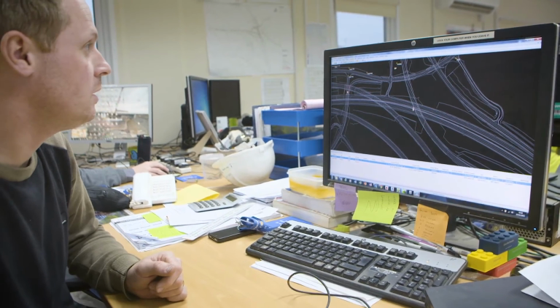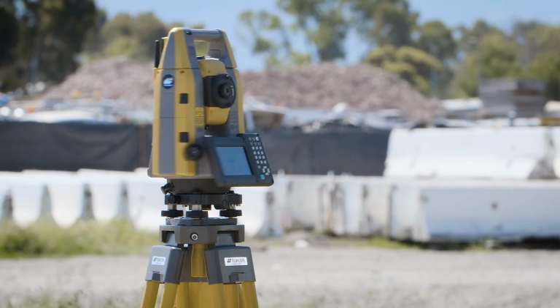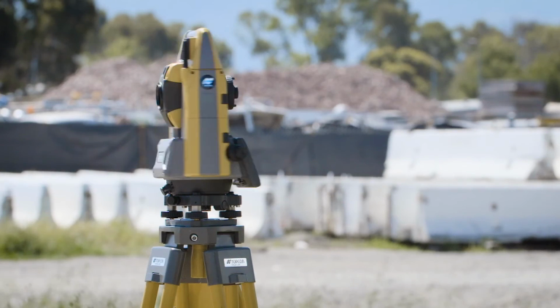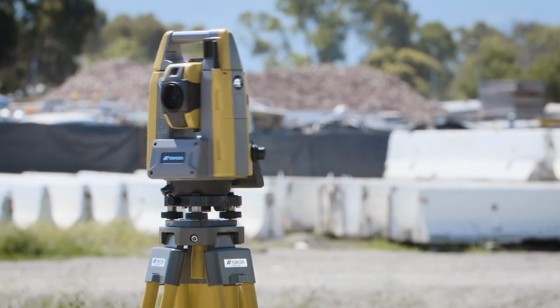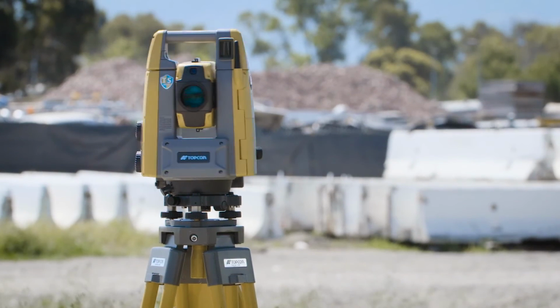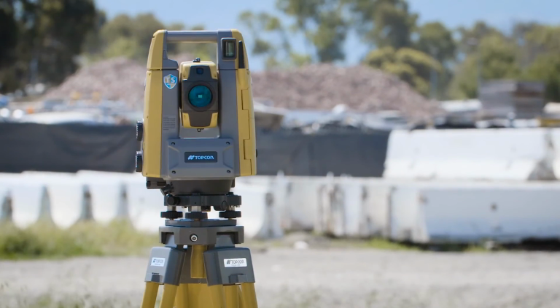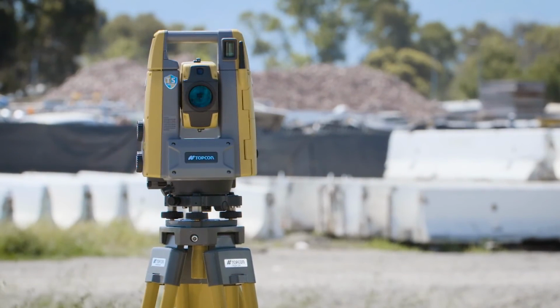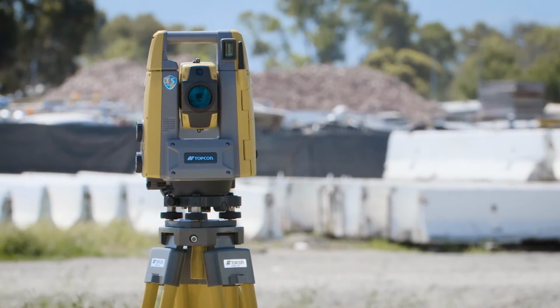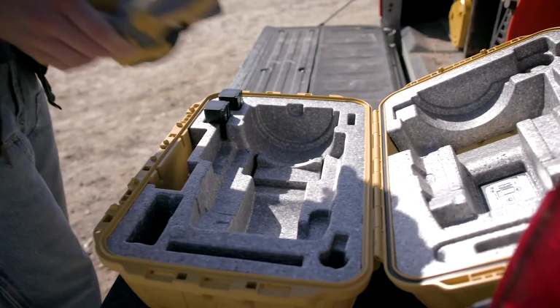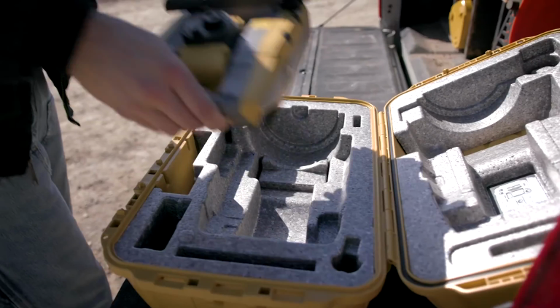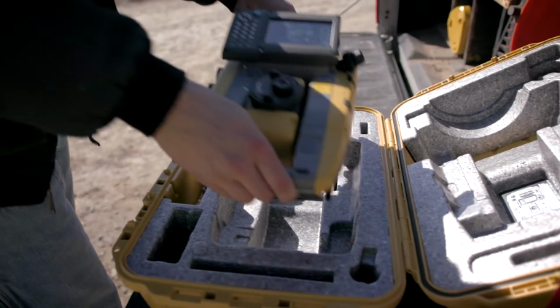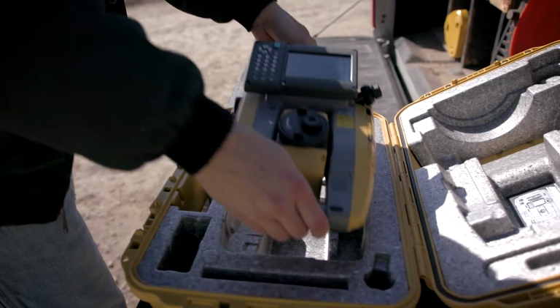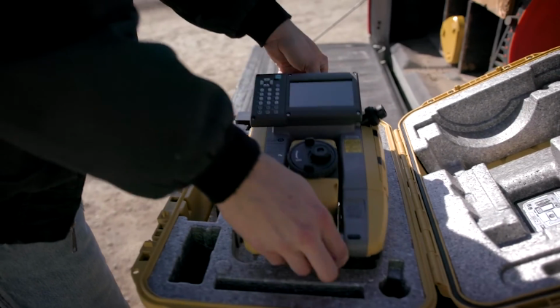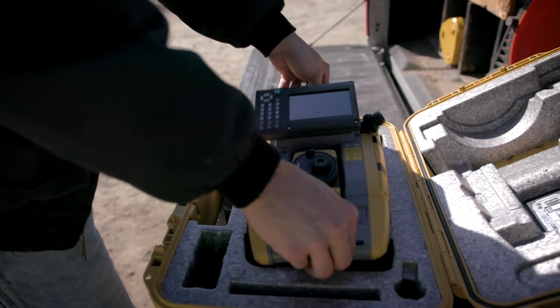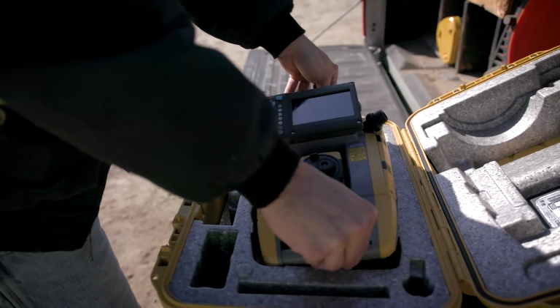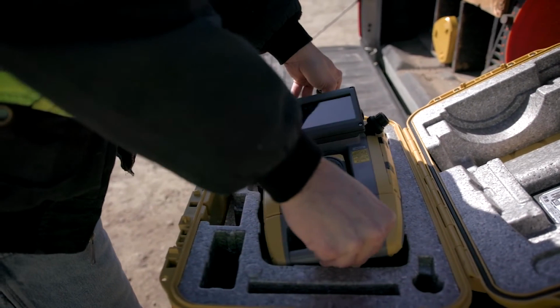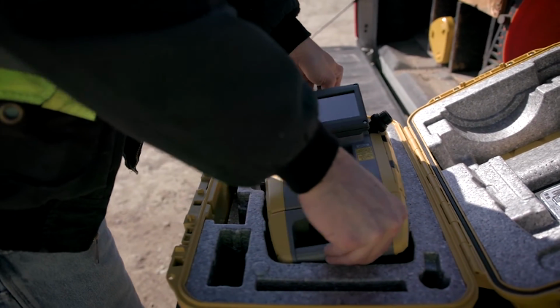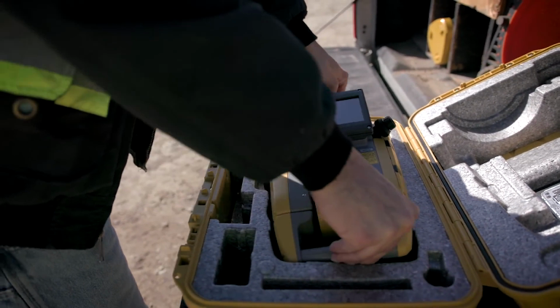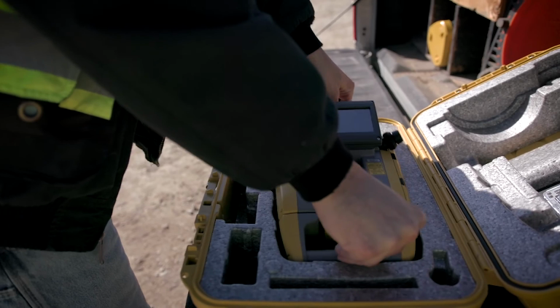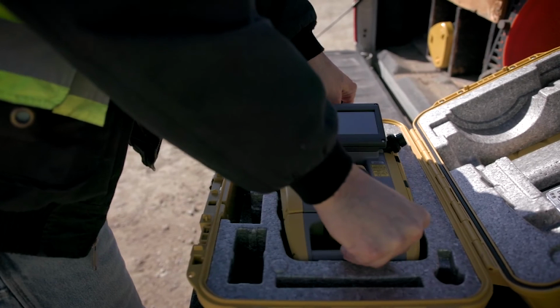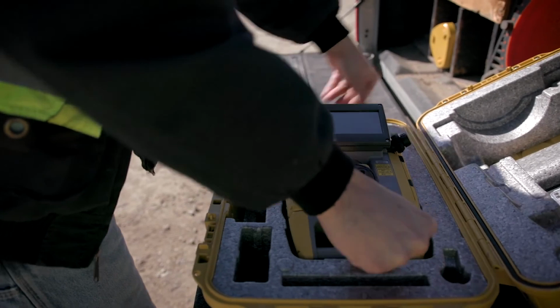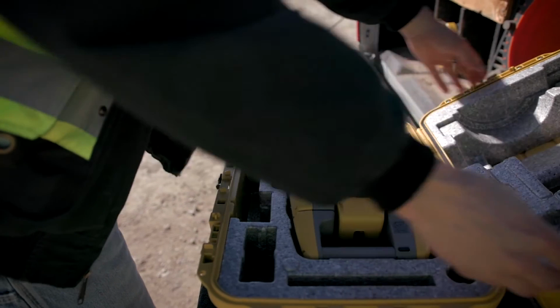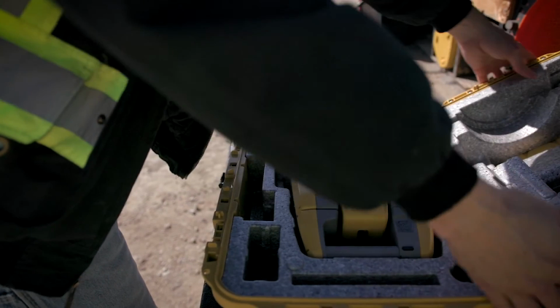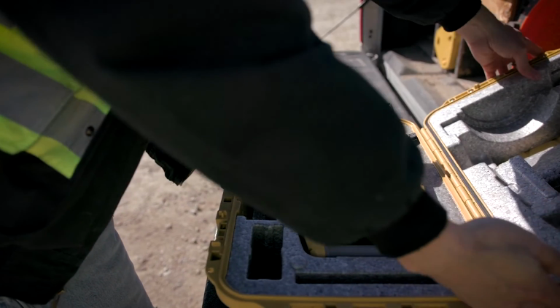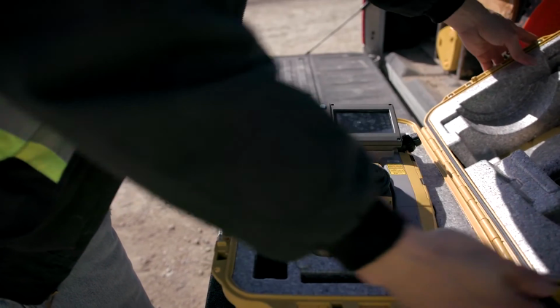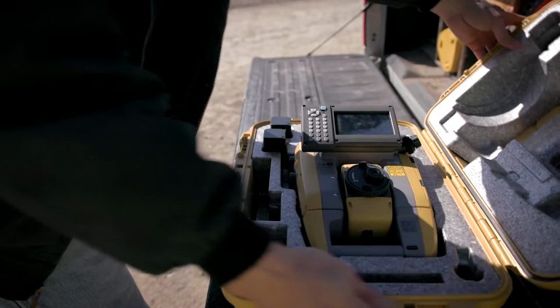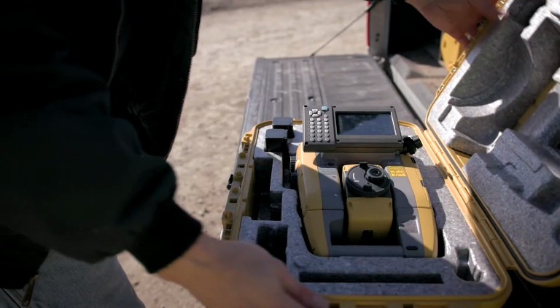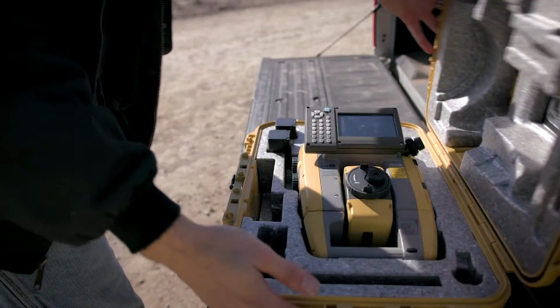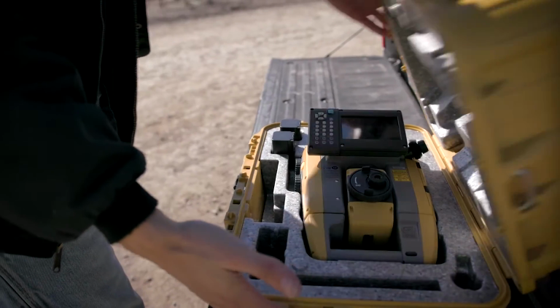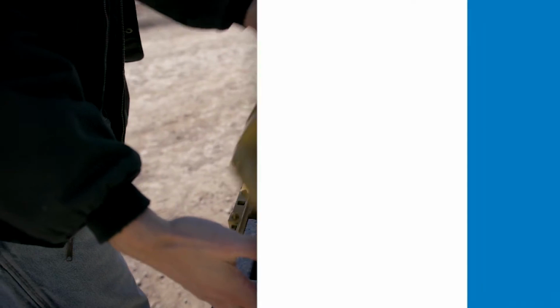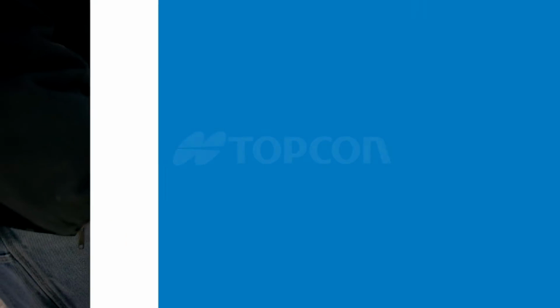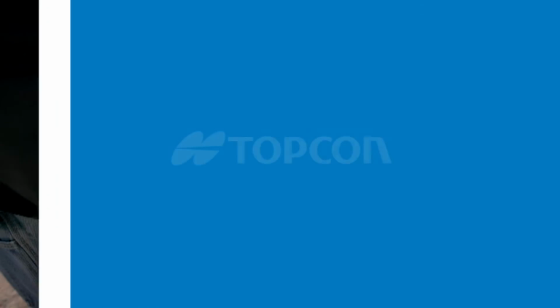Fast. Lightweight. Compact. Topcon's GT — productivity made easy.